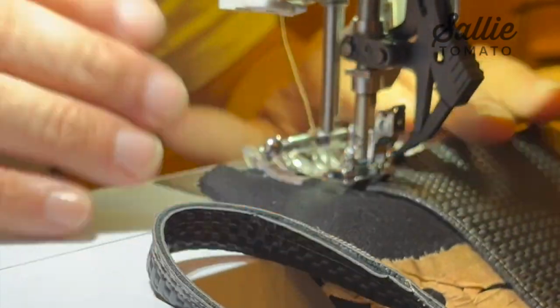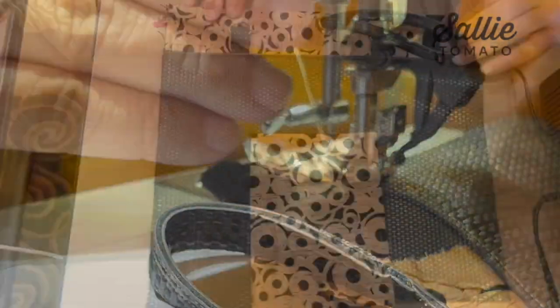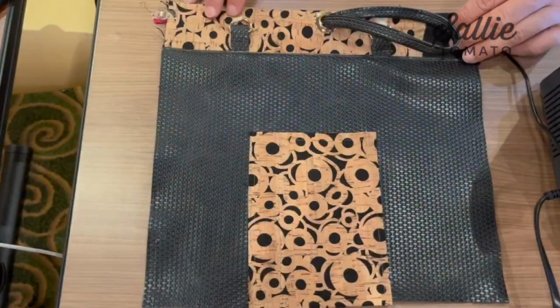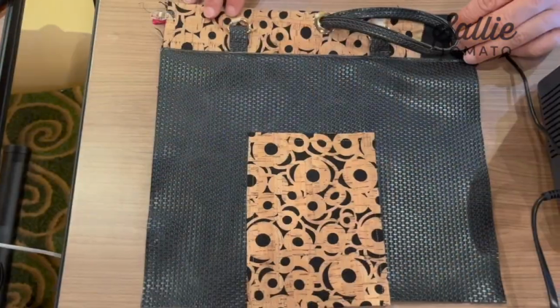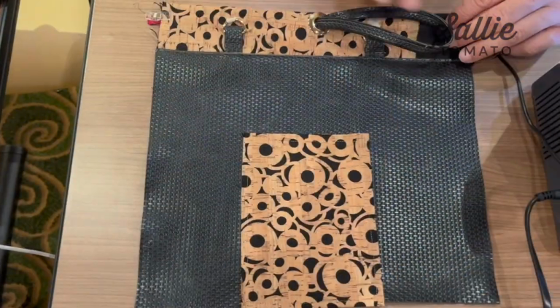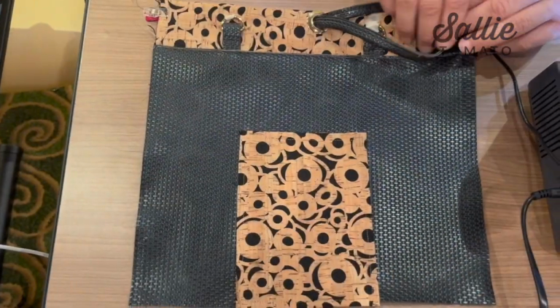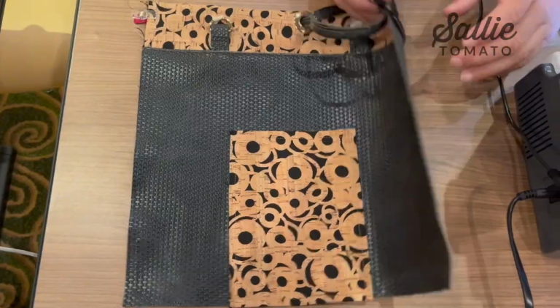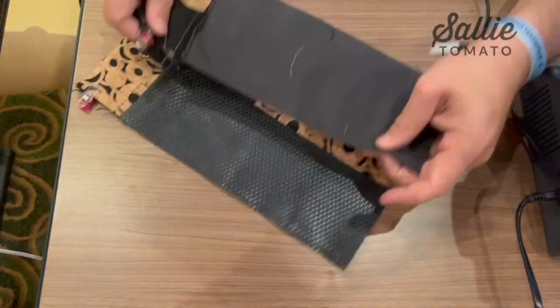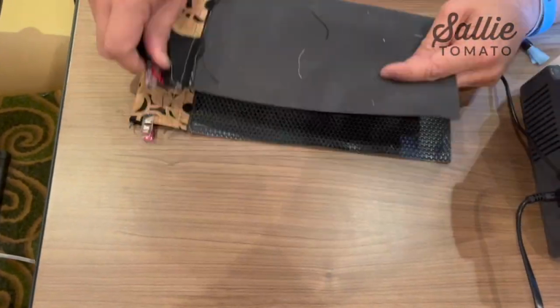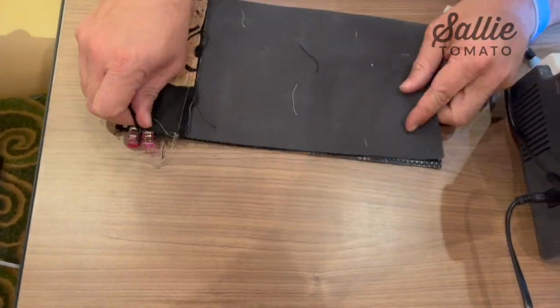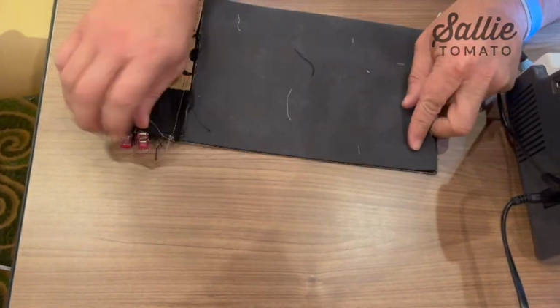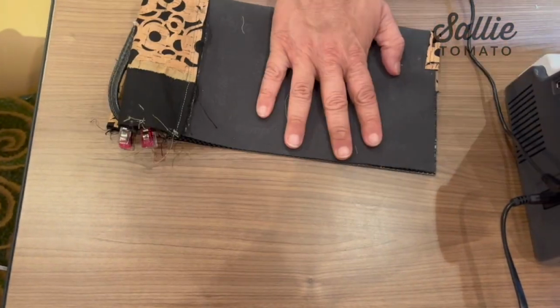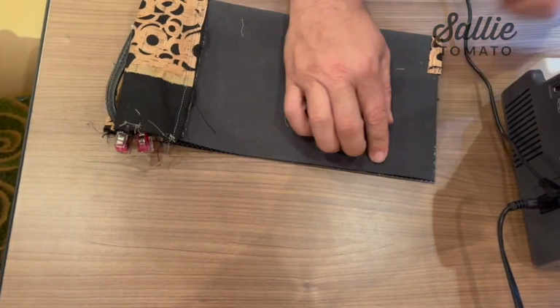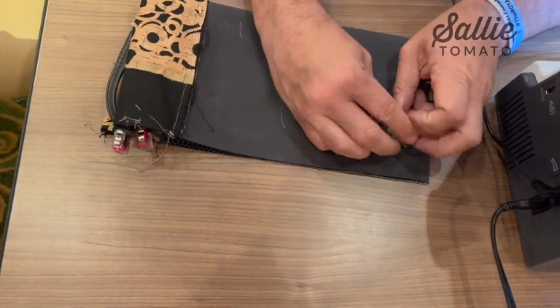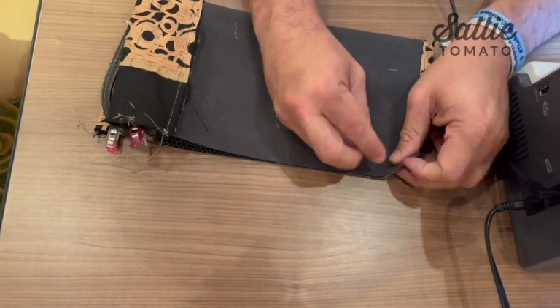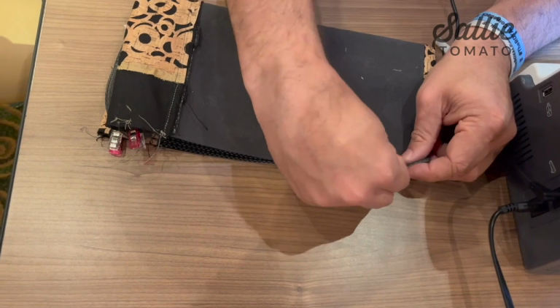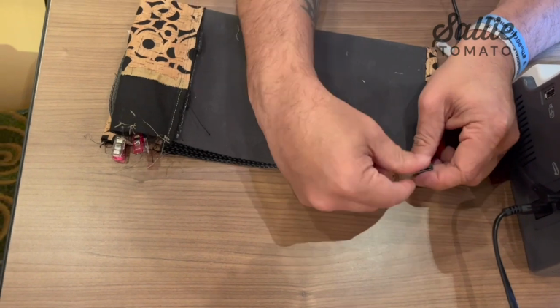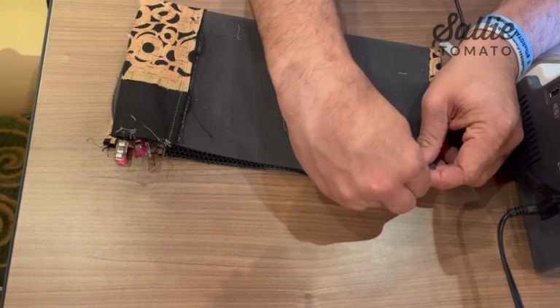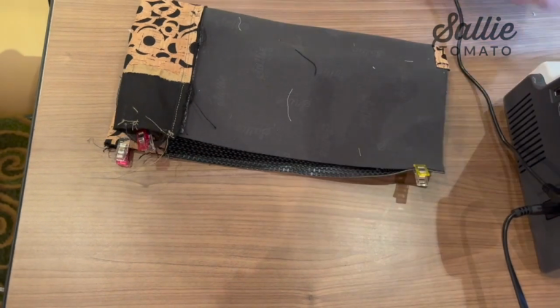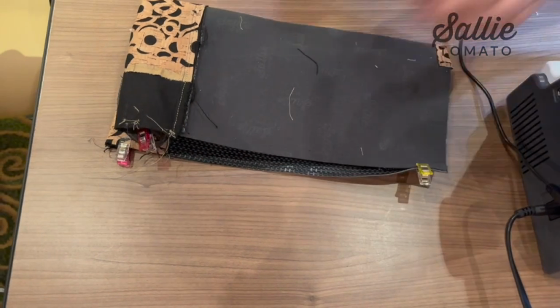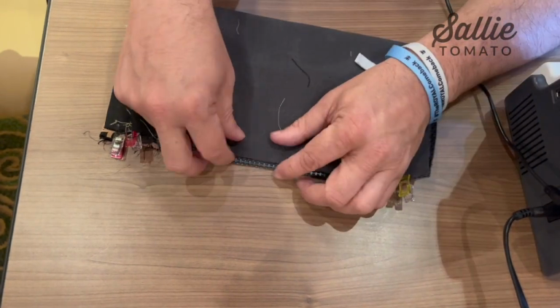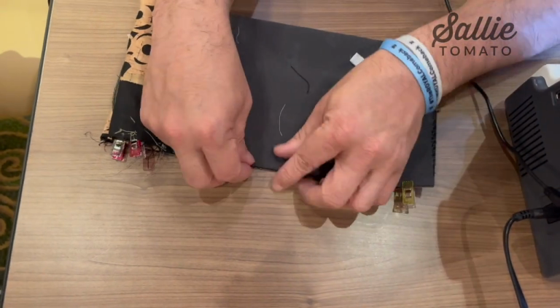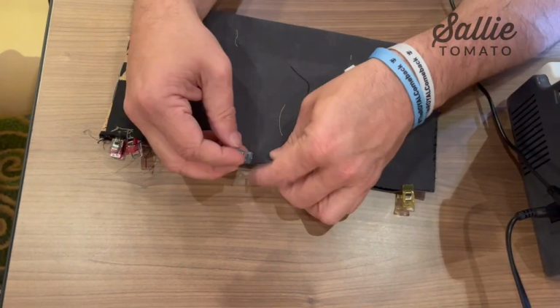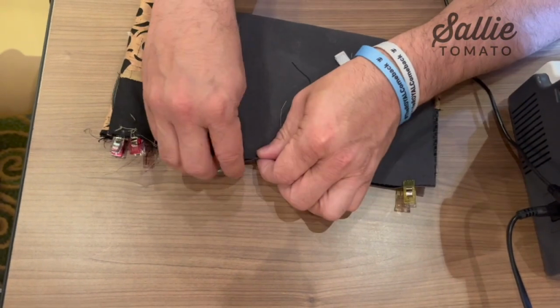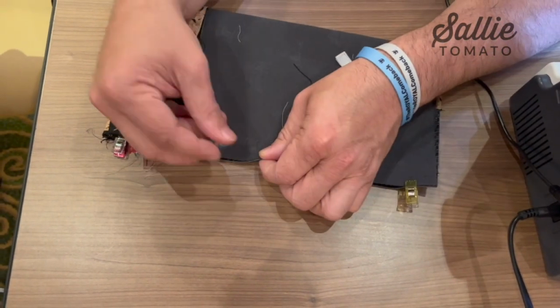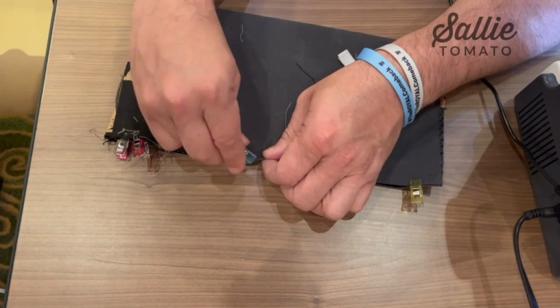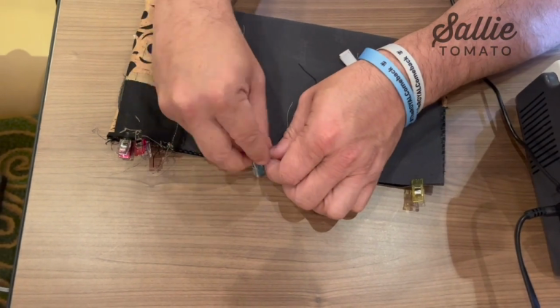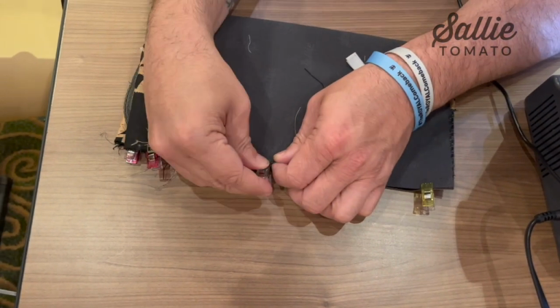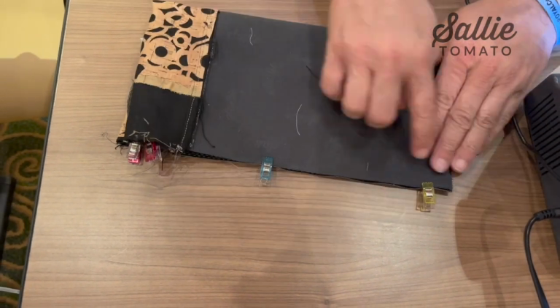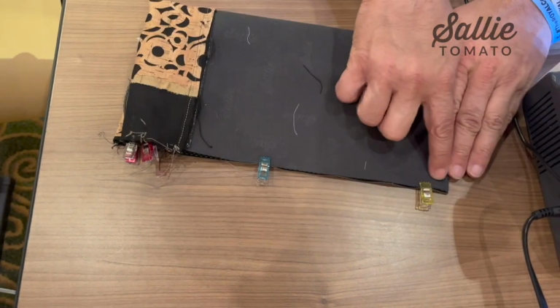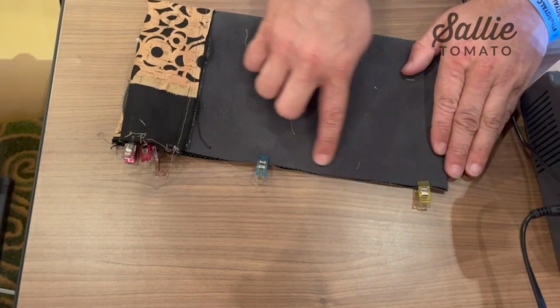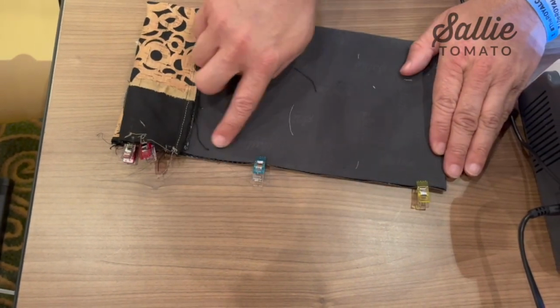As you can see now, it's starting to come together. Now you want to bring the right sides together and sew along the open end.